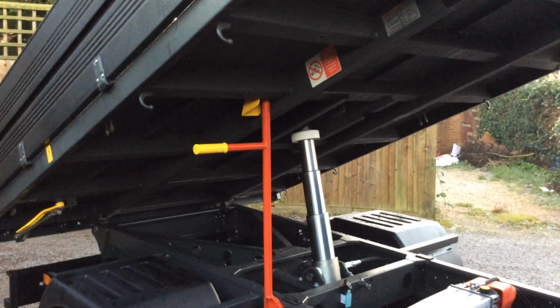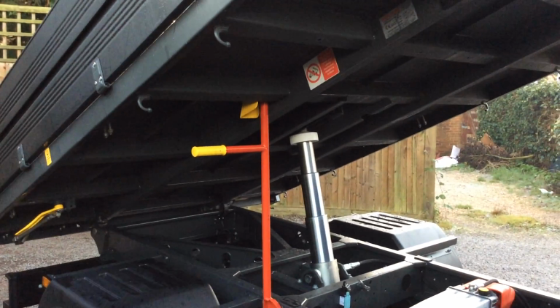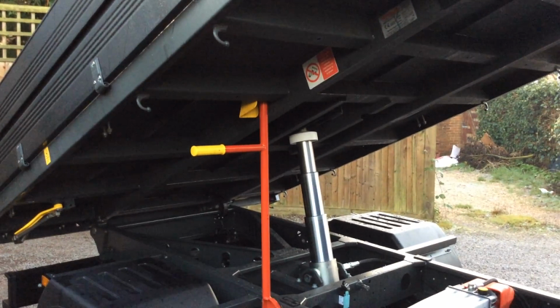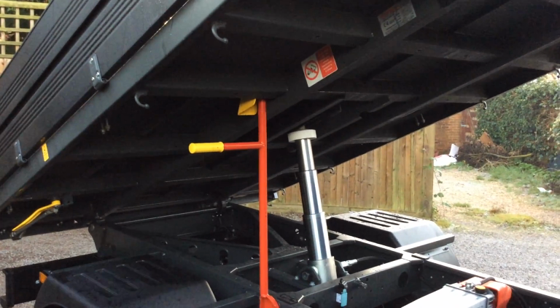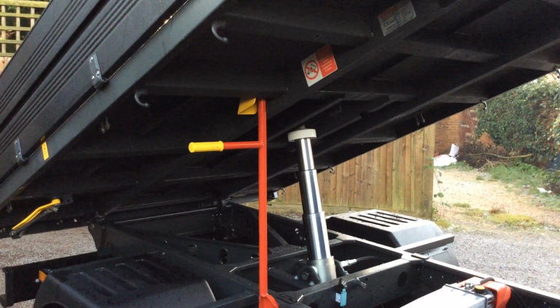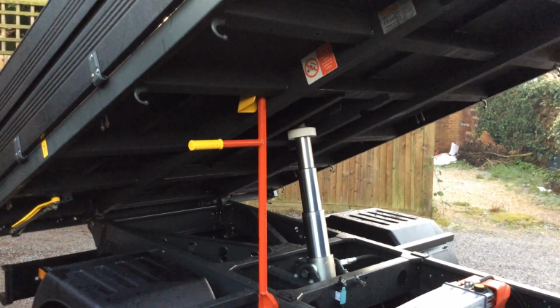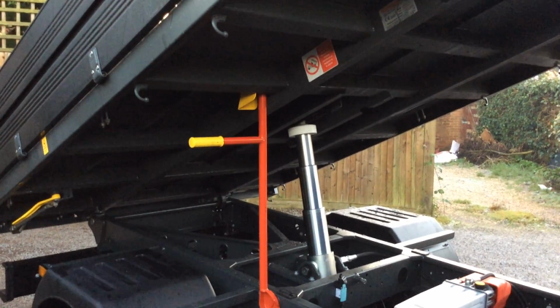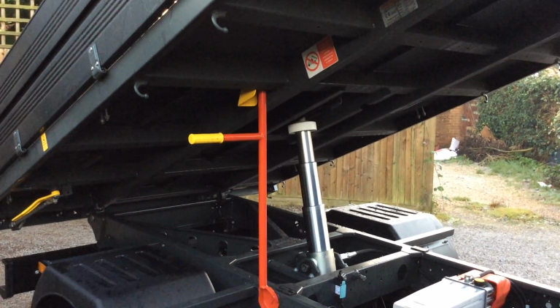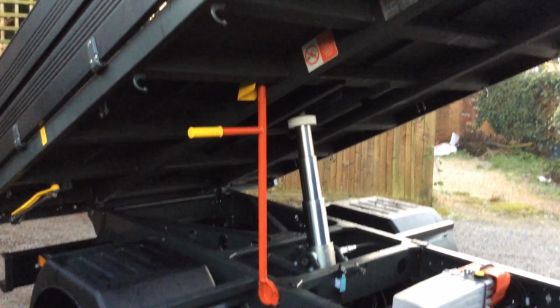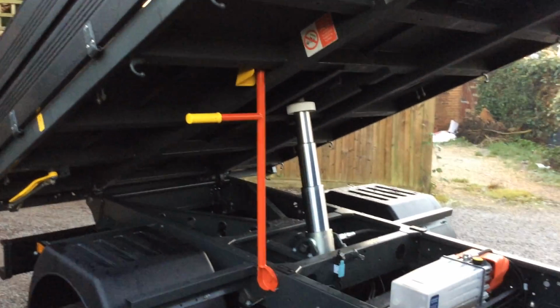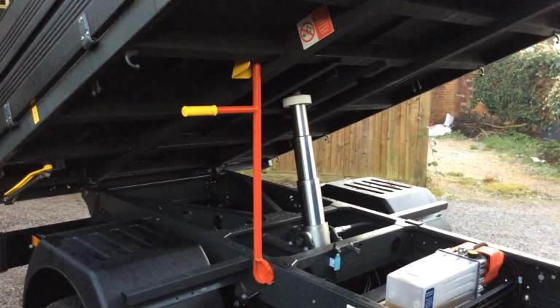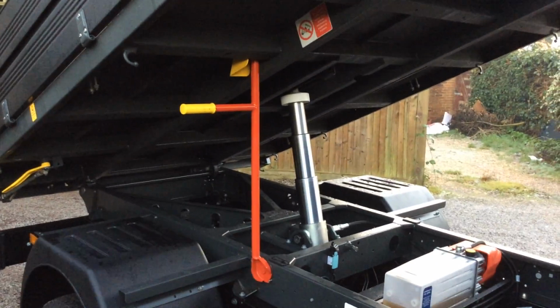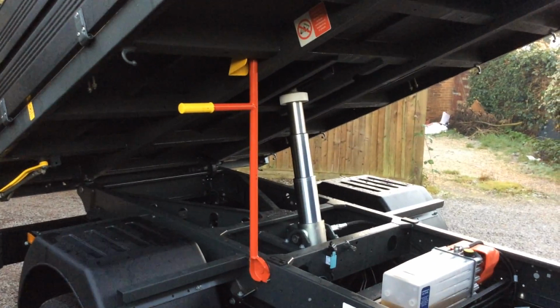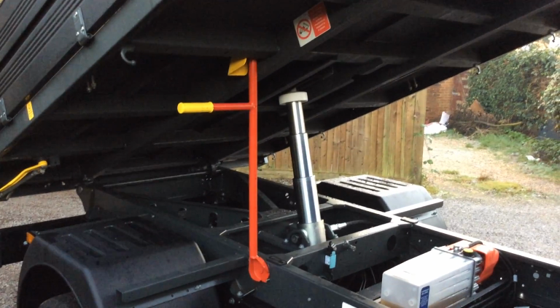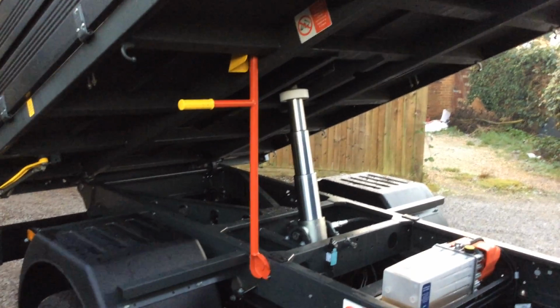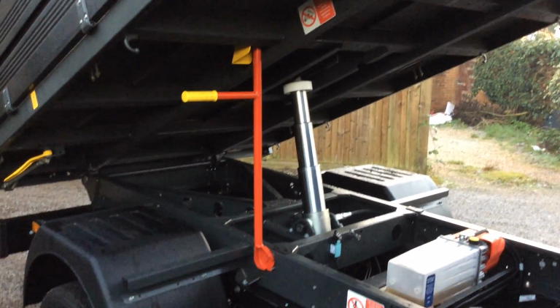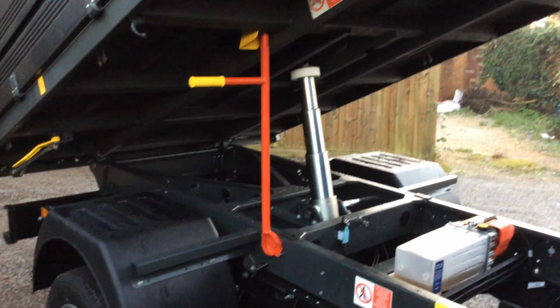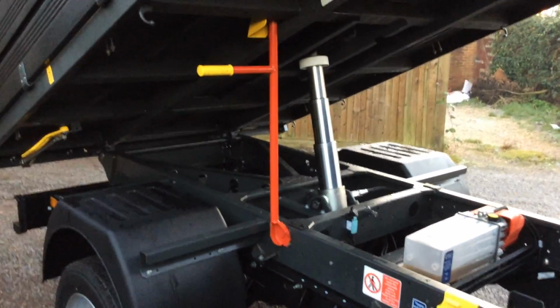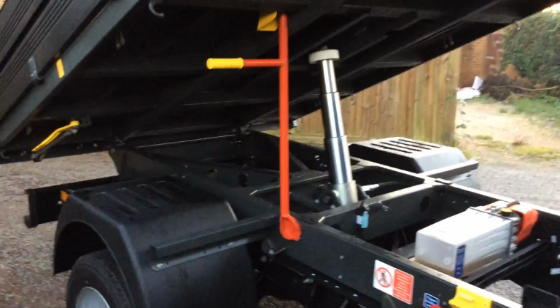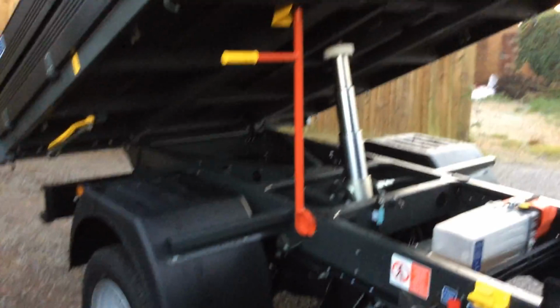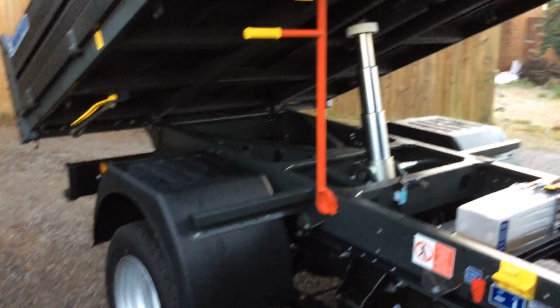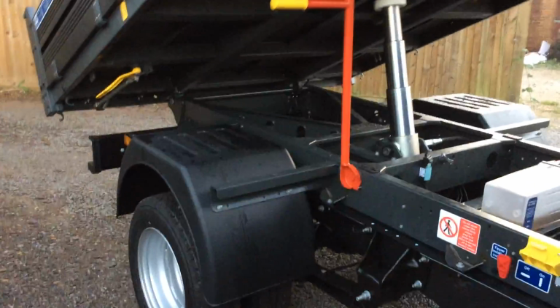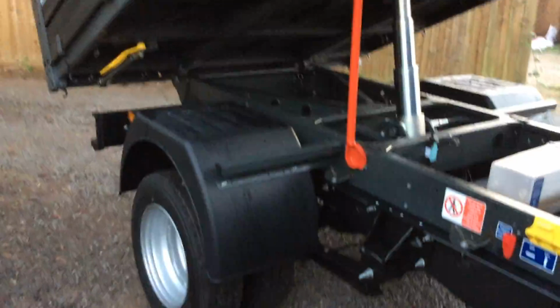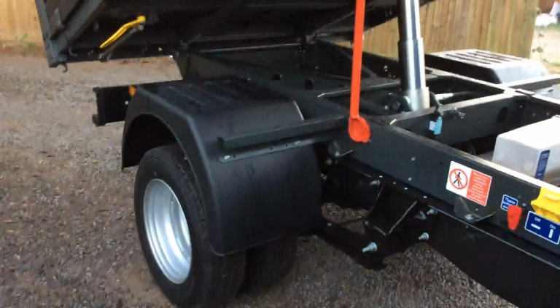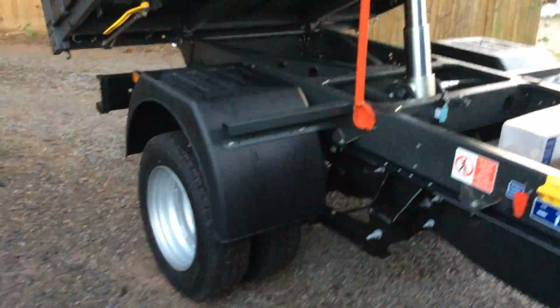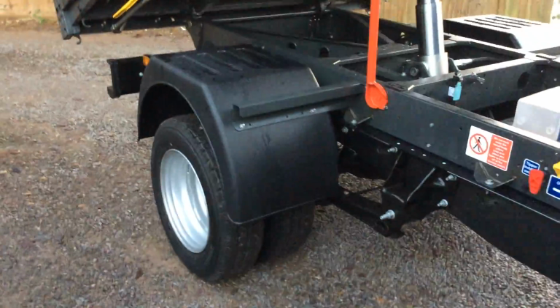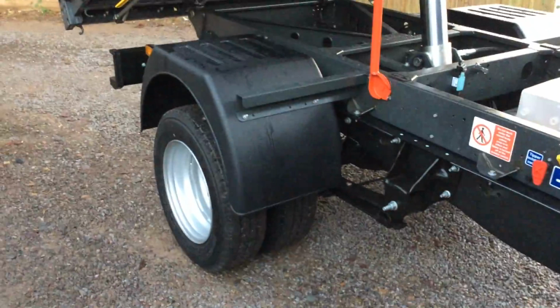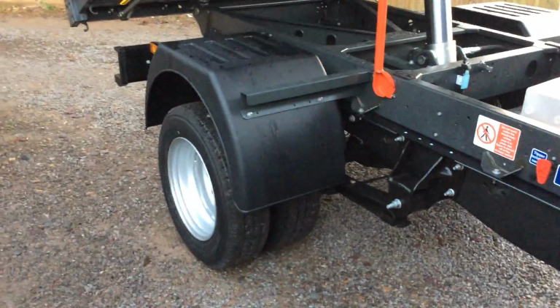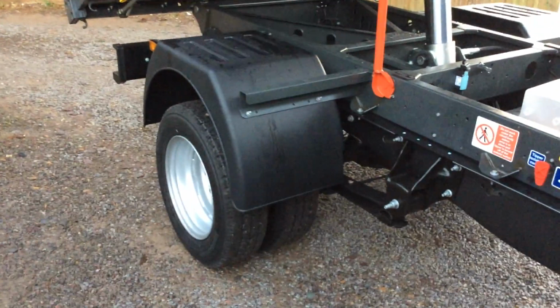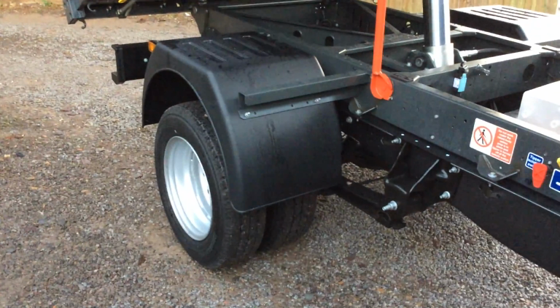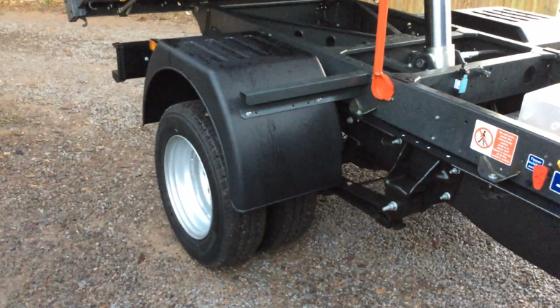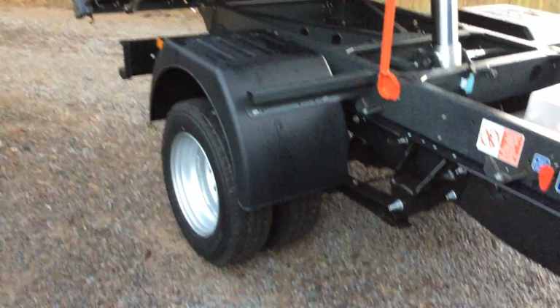Steel floor tipper, heavy-duty ram, dual rear wheels.